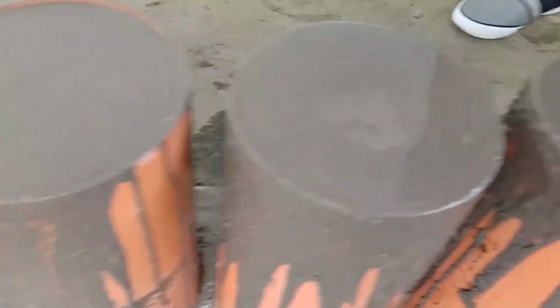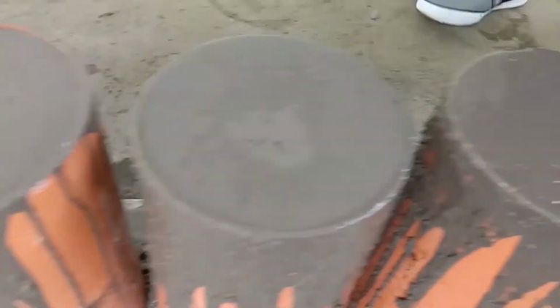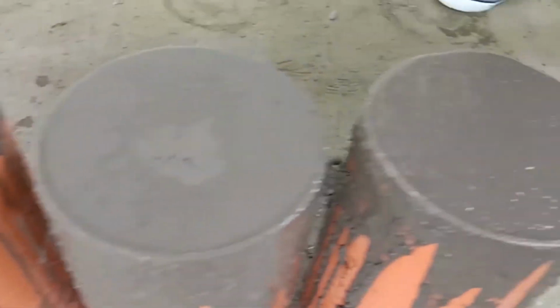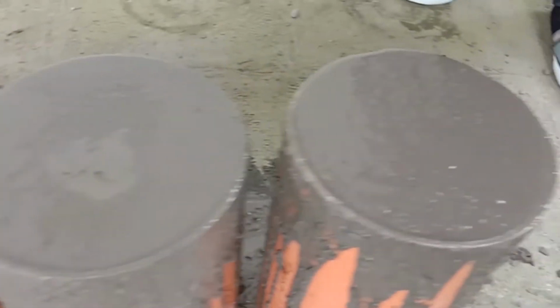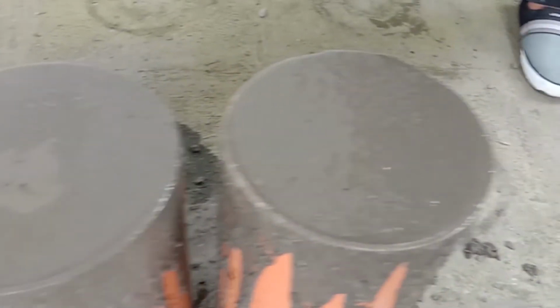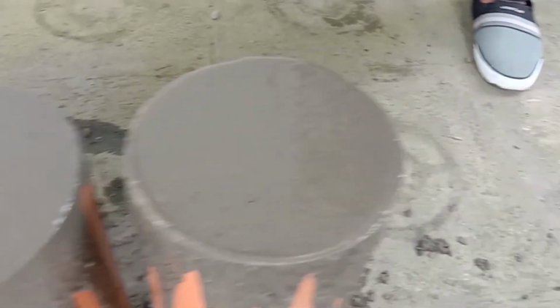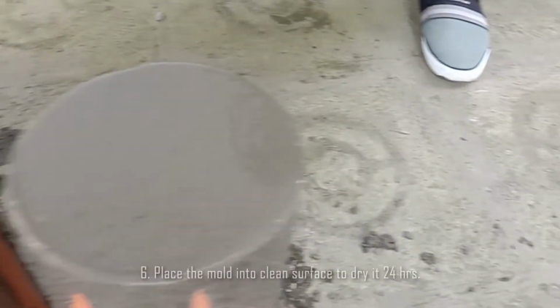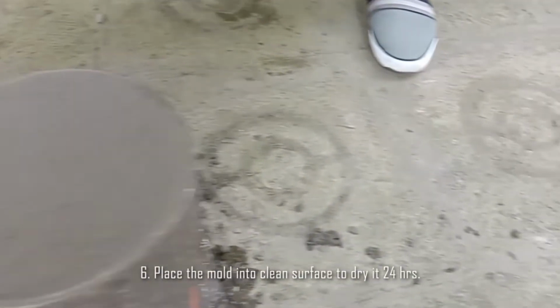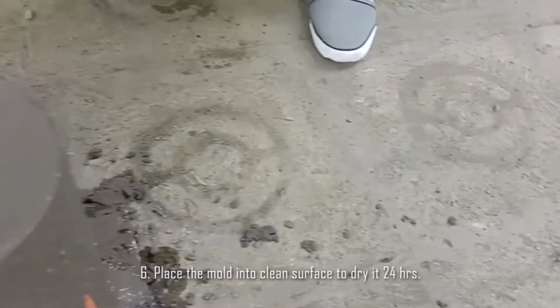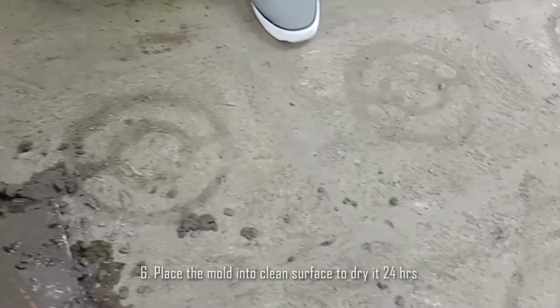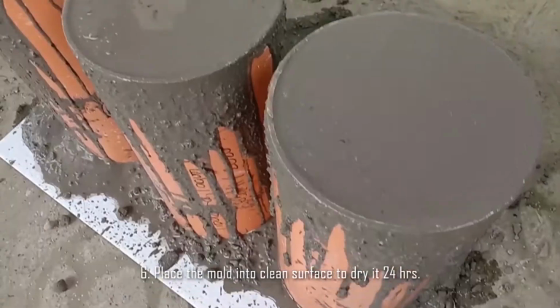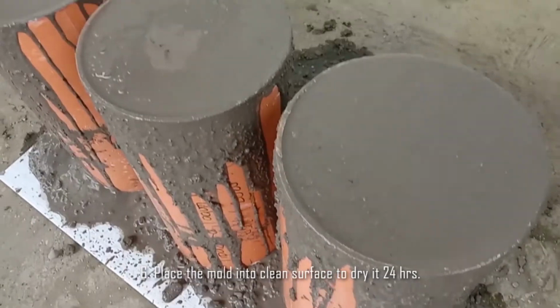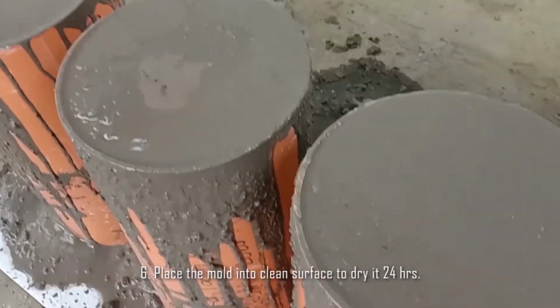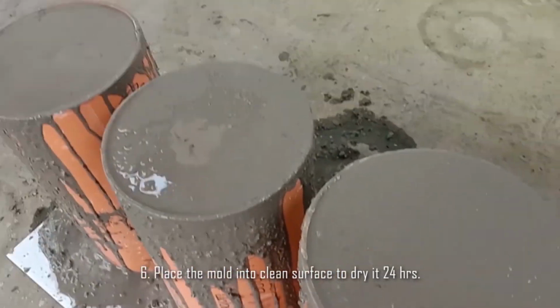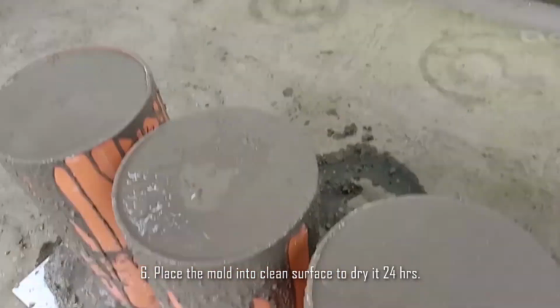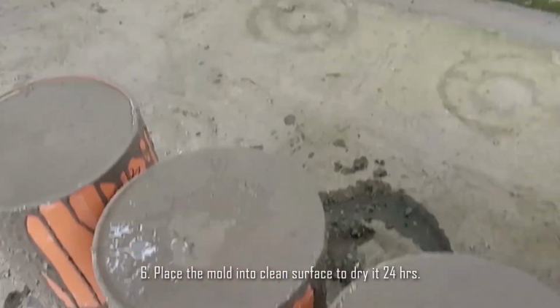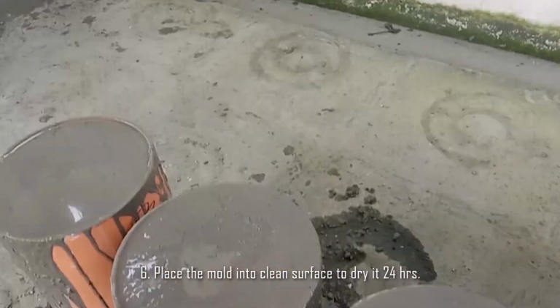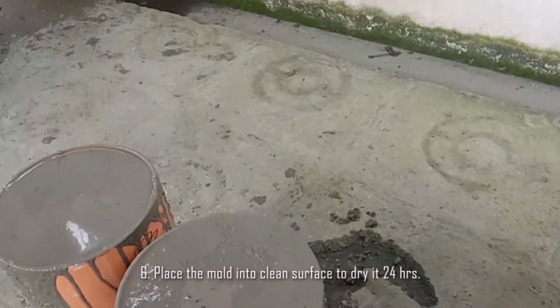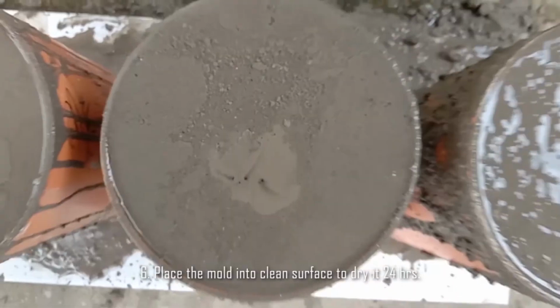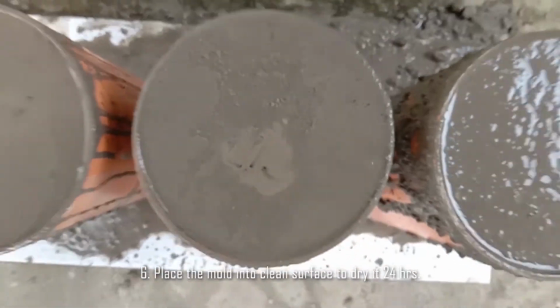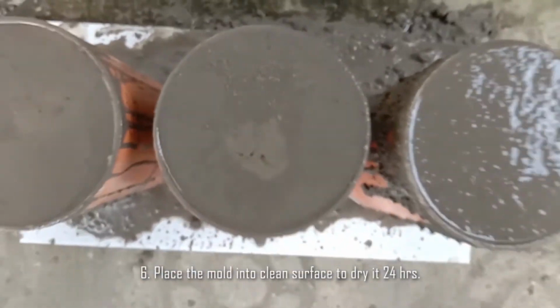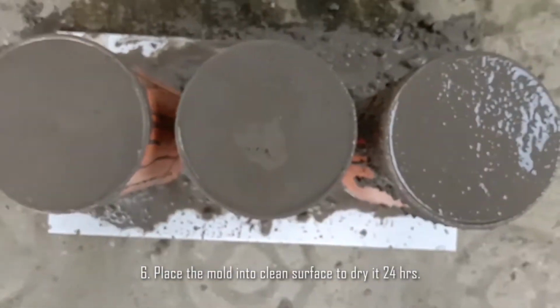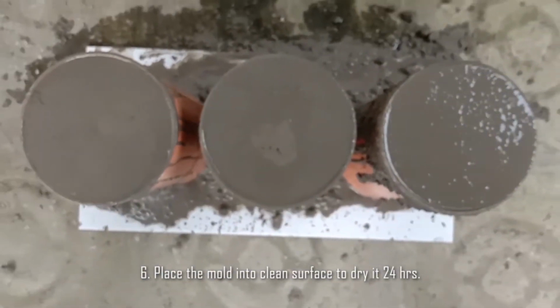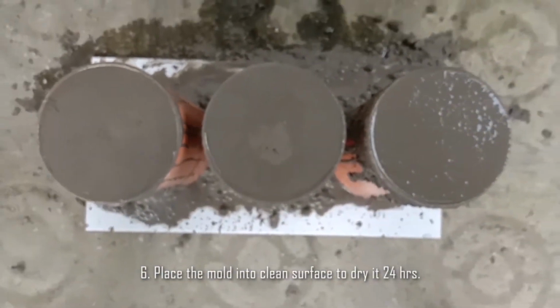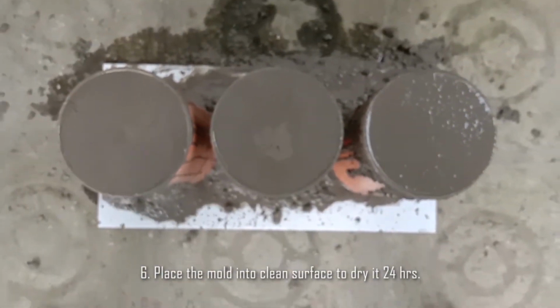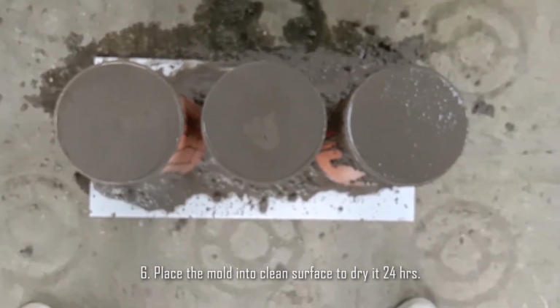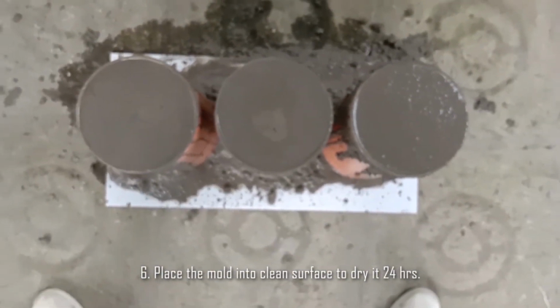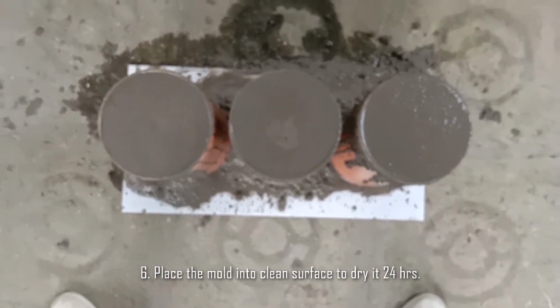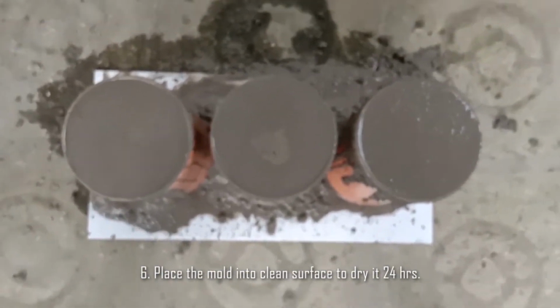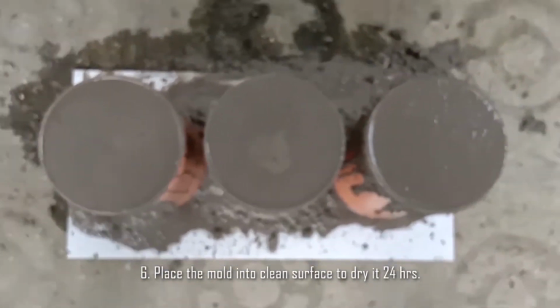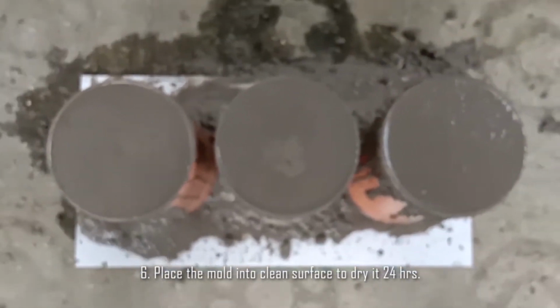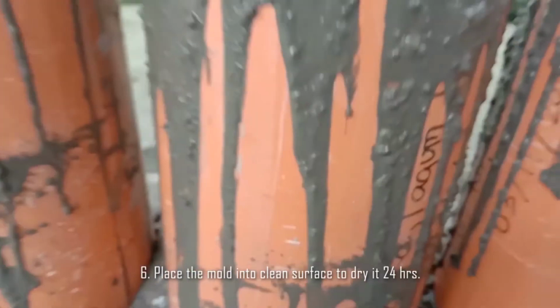Step 6: Place the mold into a clean surface to dry for 24 hours.